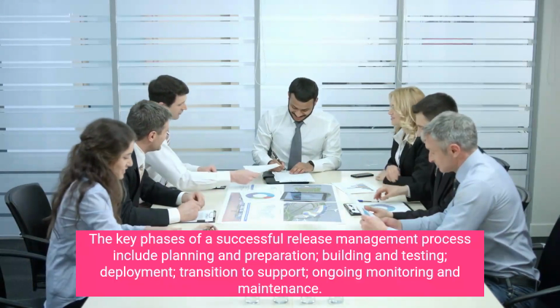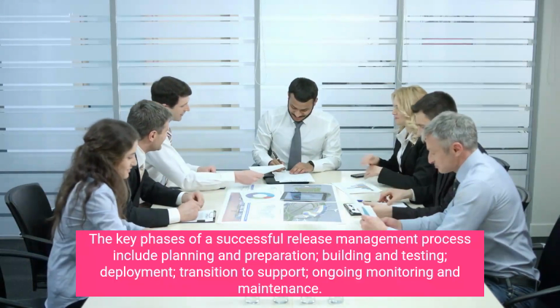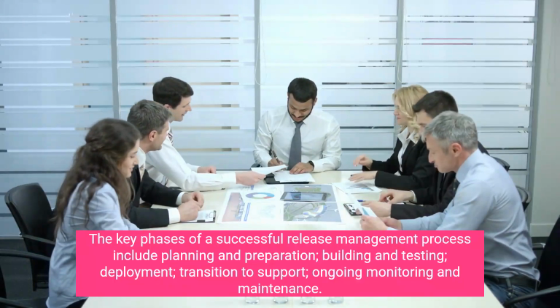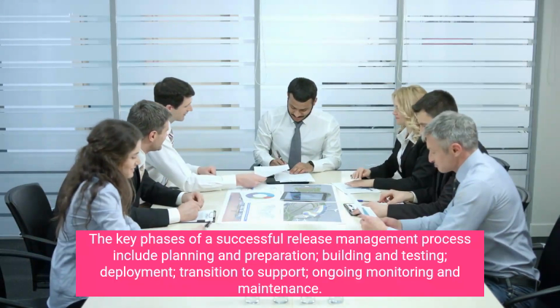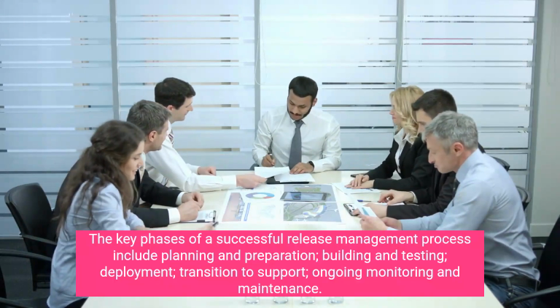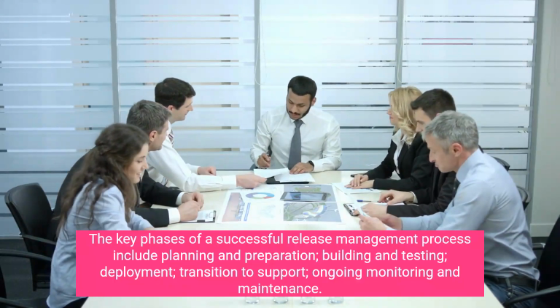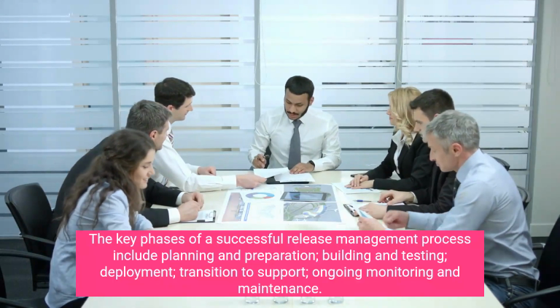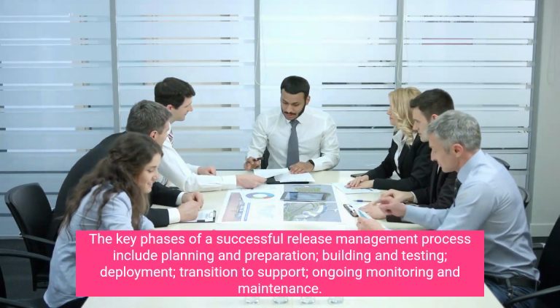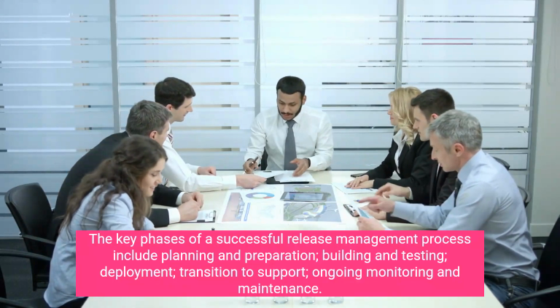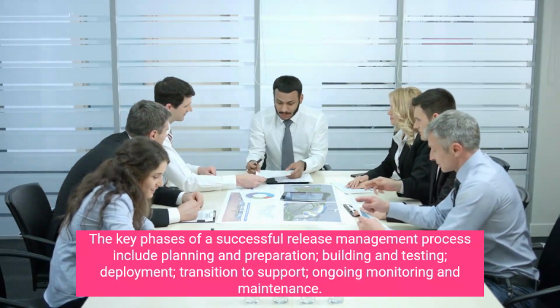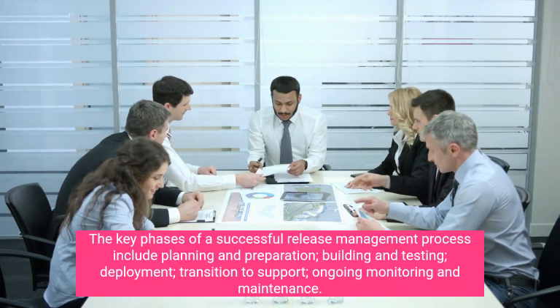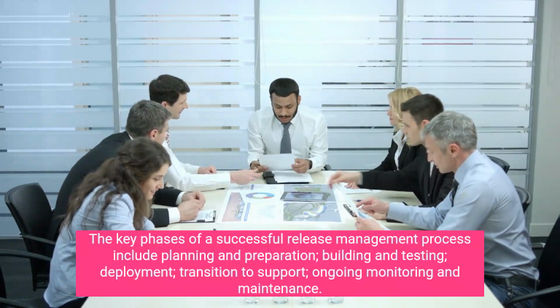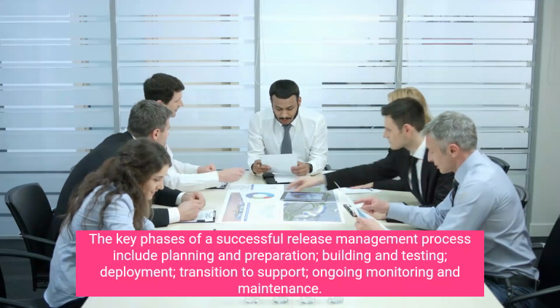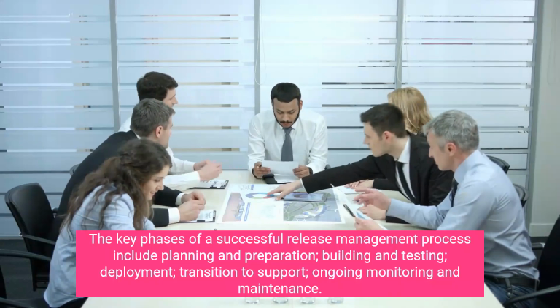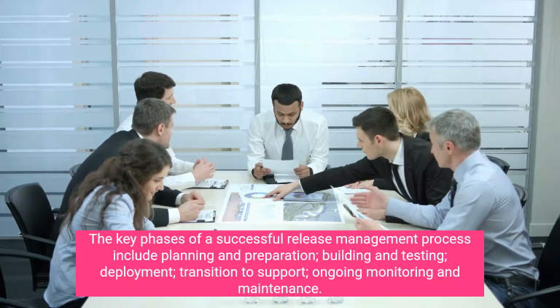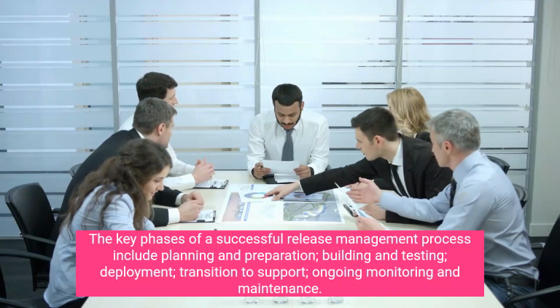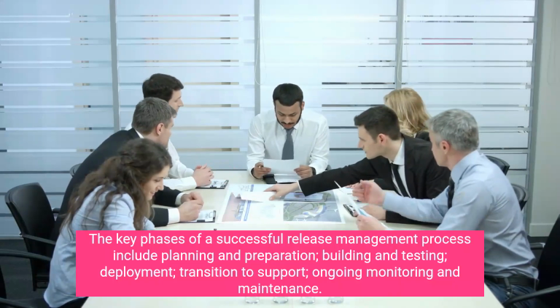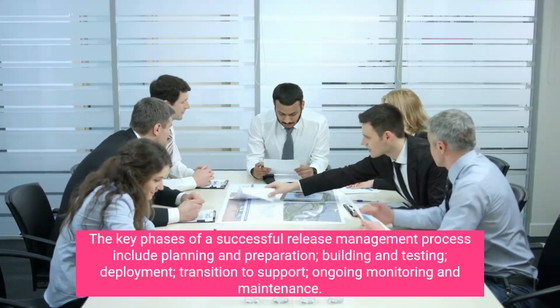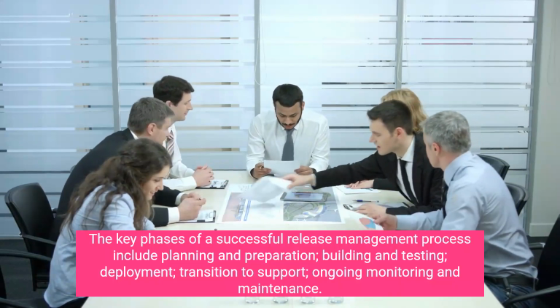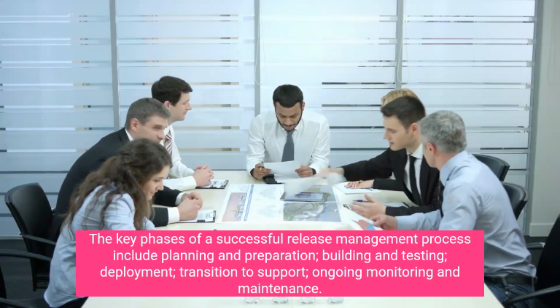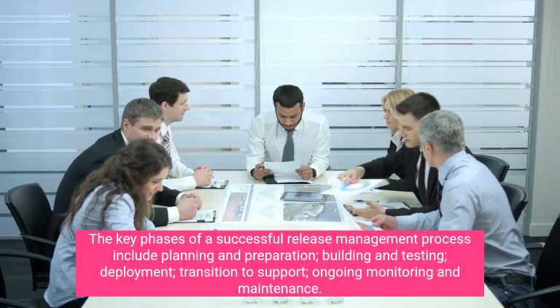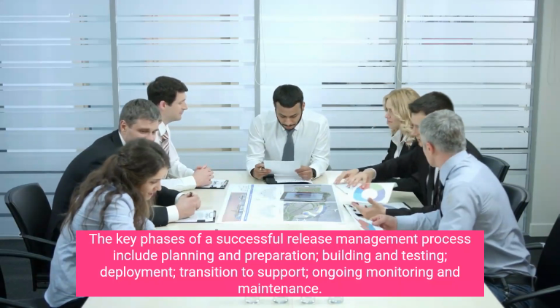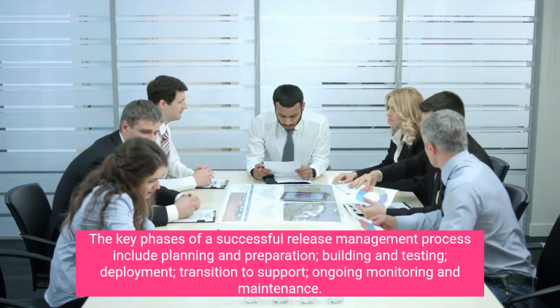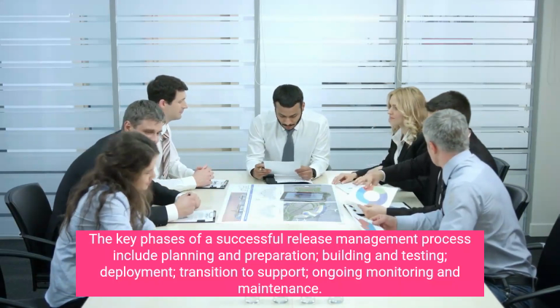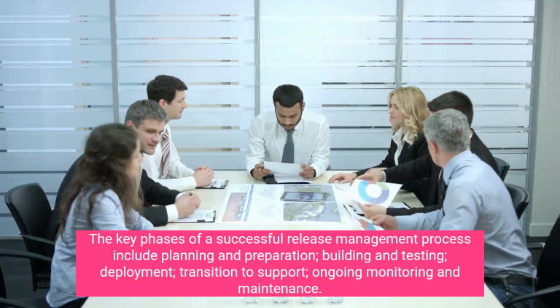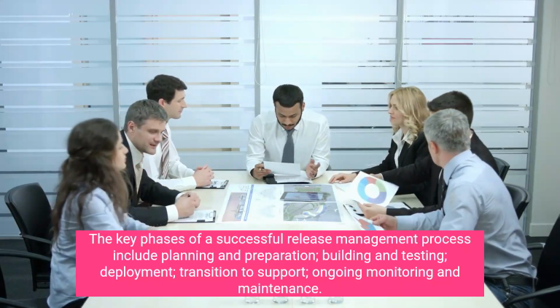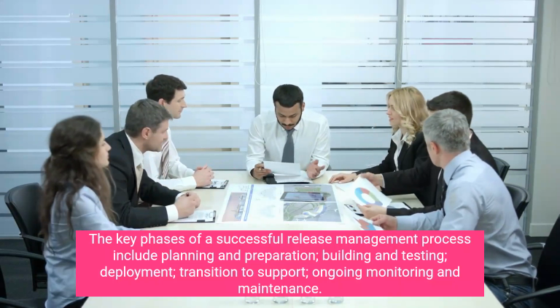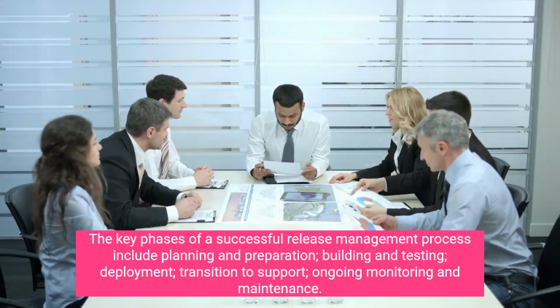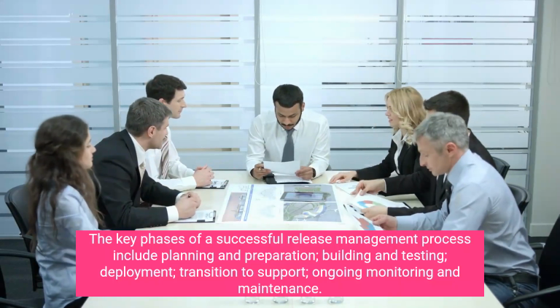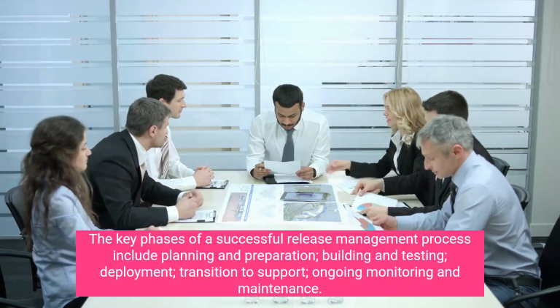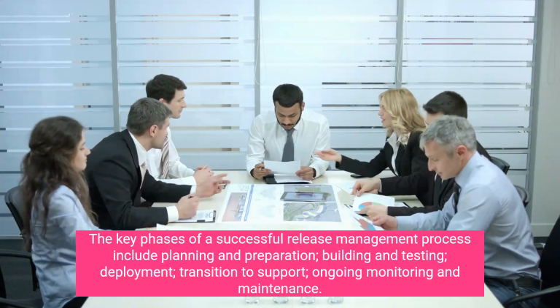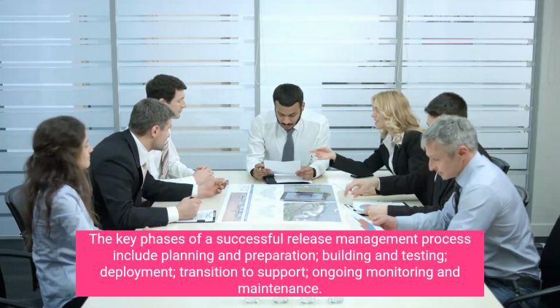The key phases of a successful release management process include planning and preparation, building and testing, deployment, transition to support, ongoing monitoring, and maintenance.